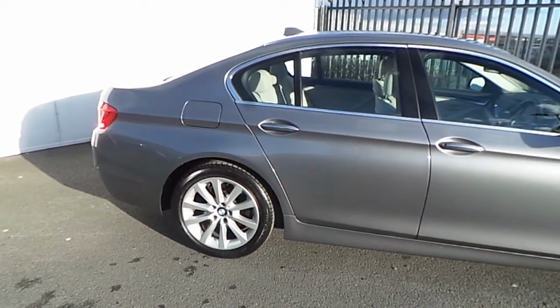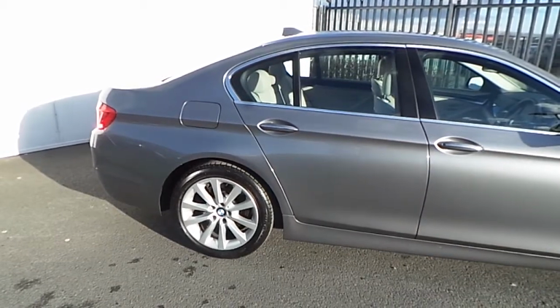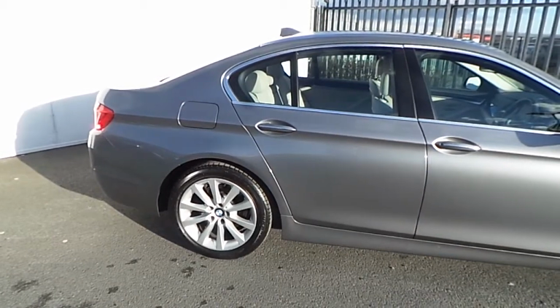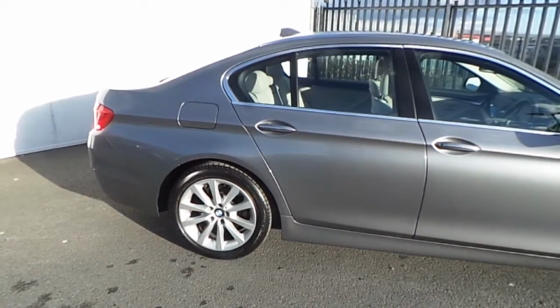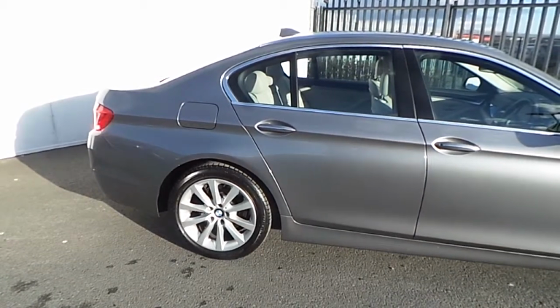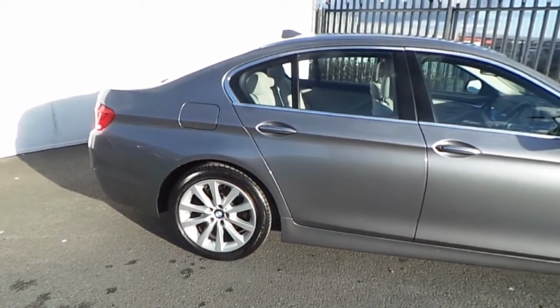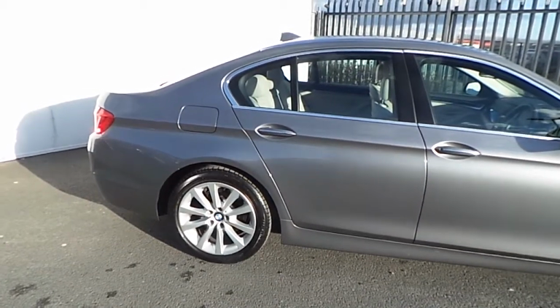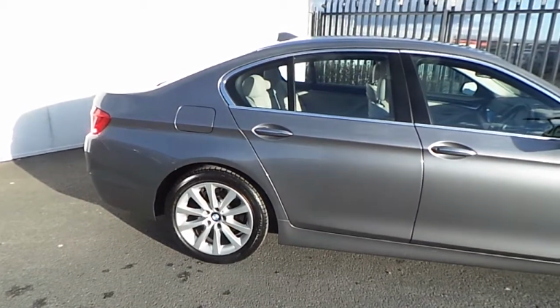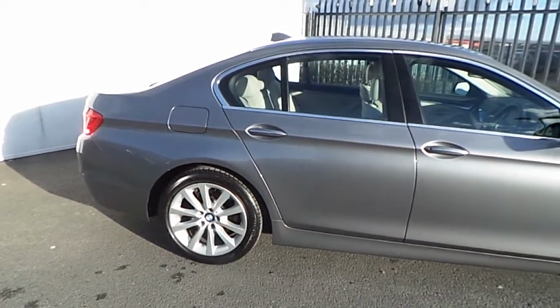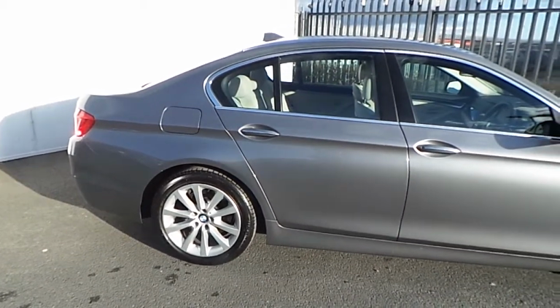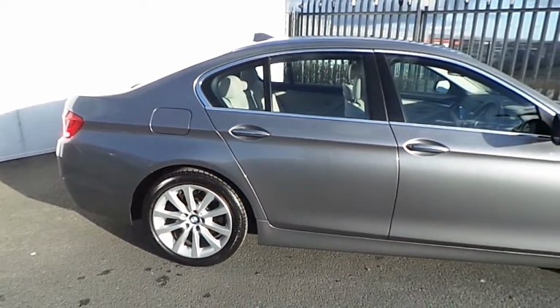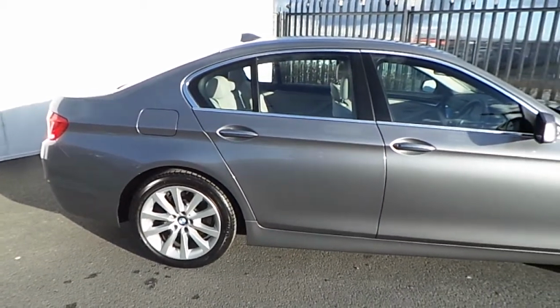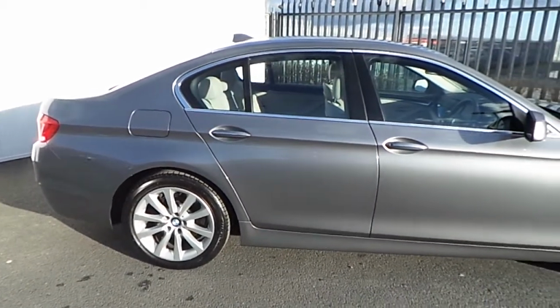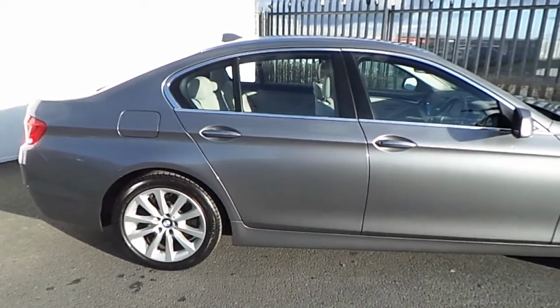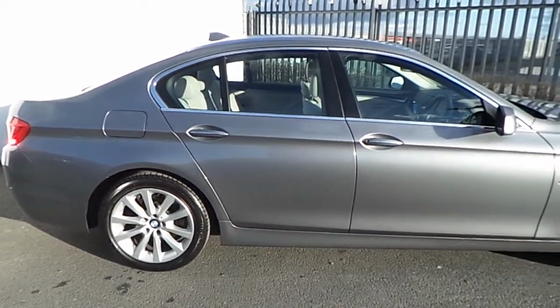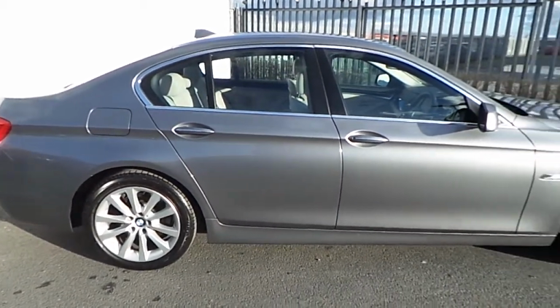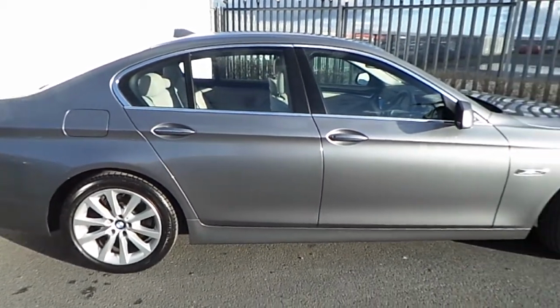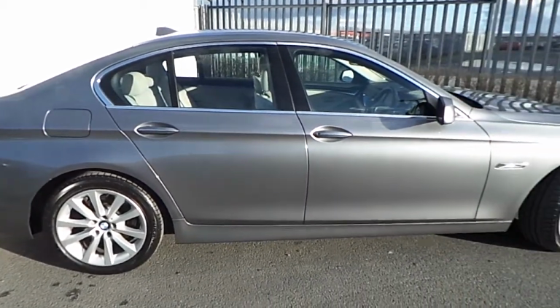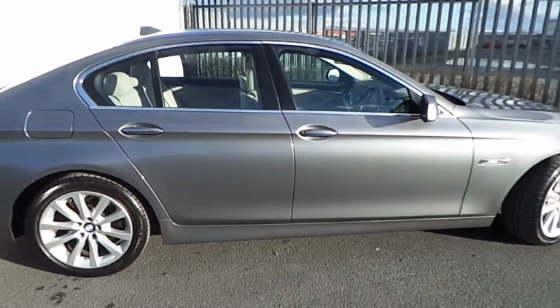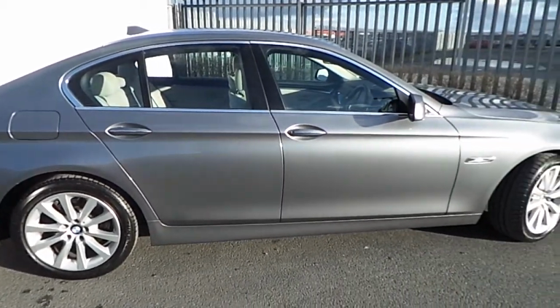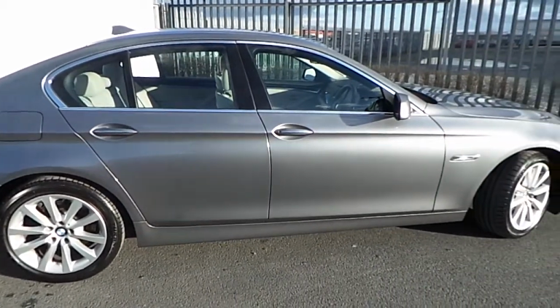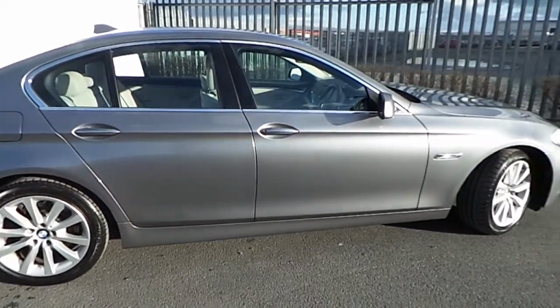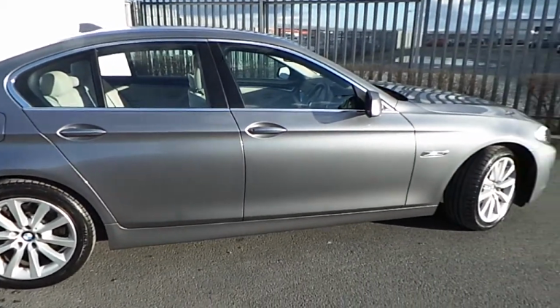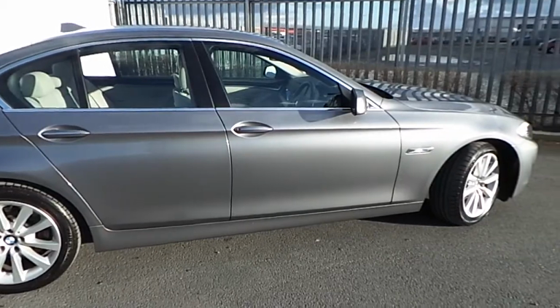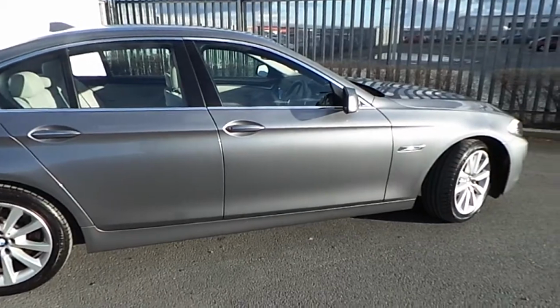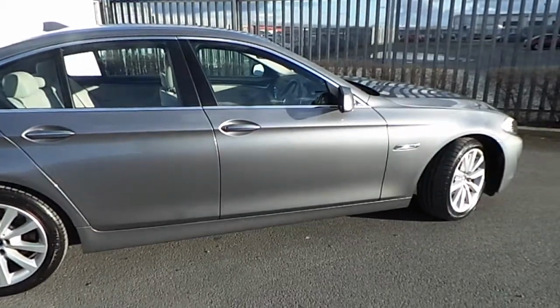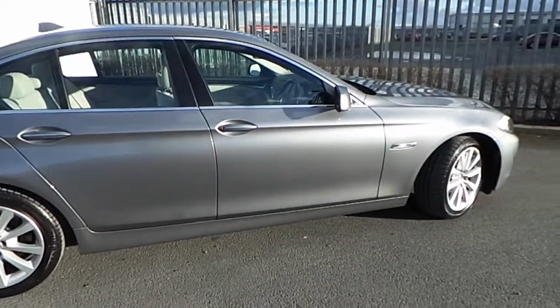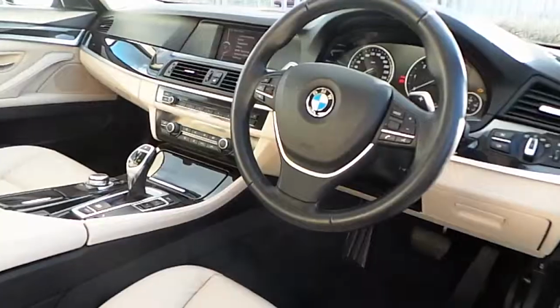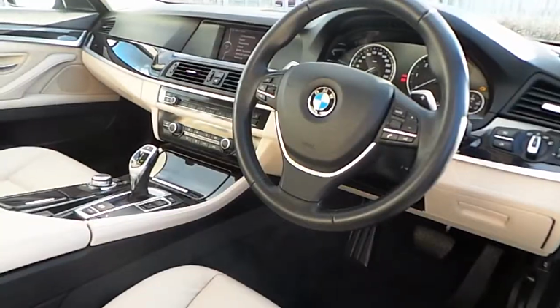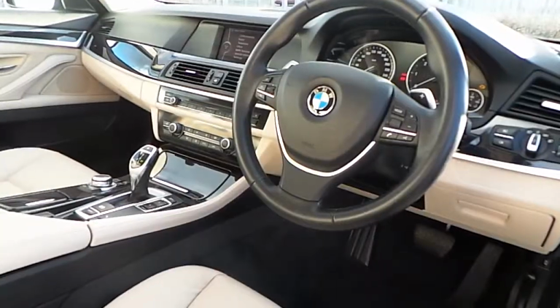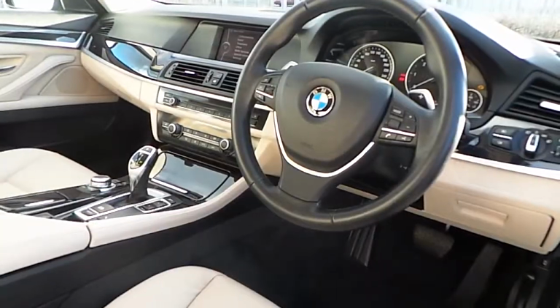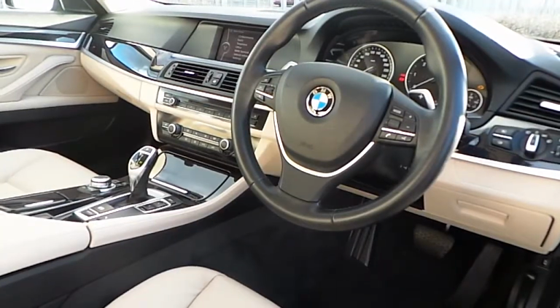Like all of our cars in the Premium Selection, this vehicle comes with a 2-year warranty and roadside assistance.